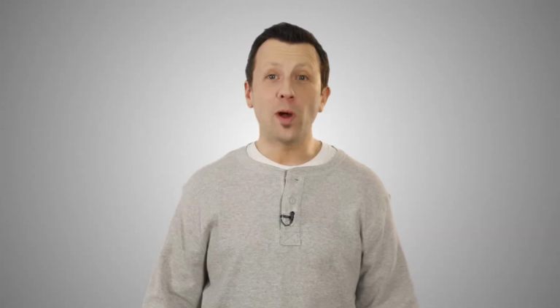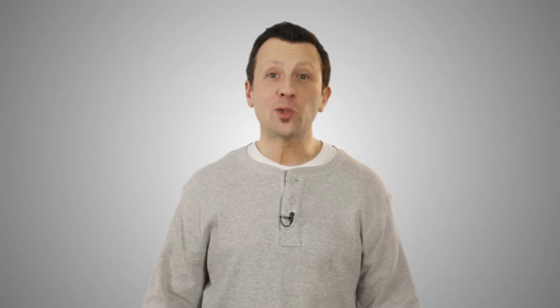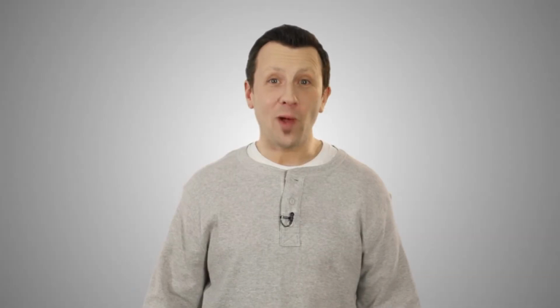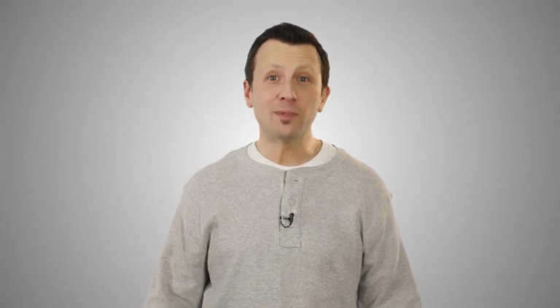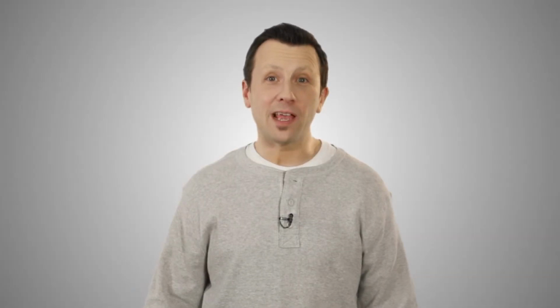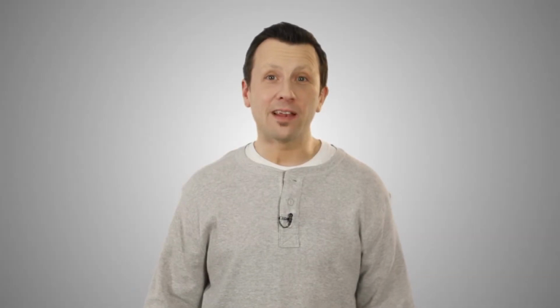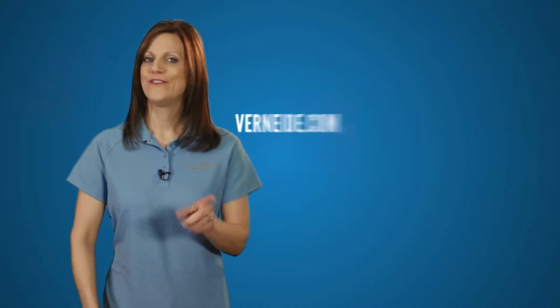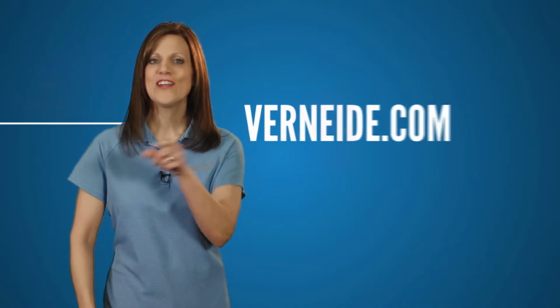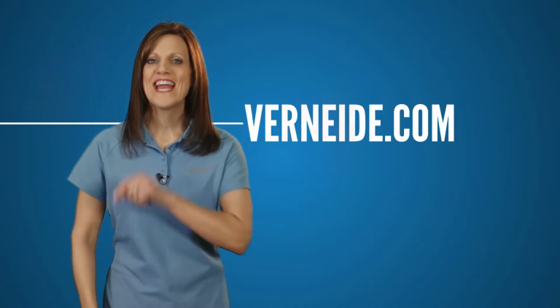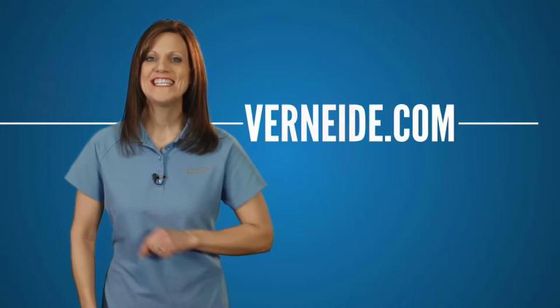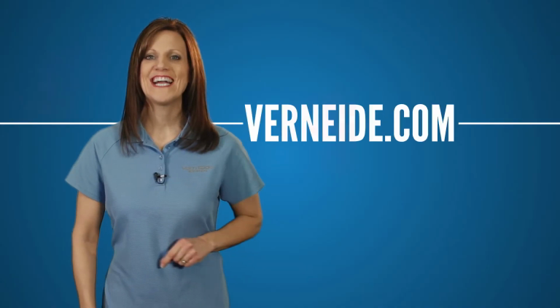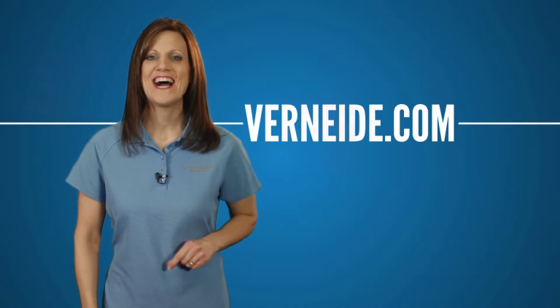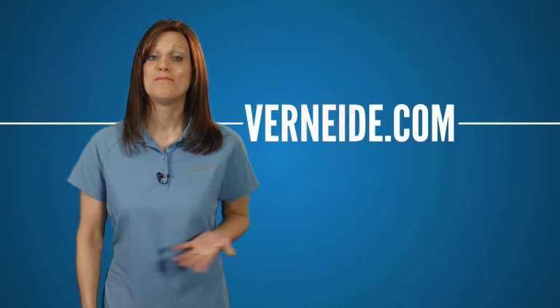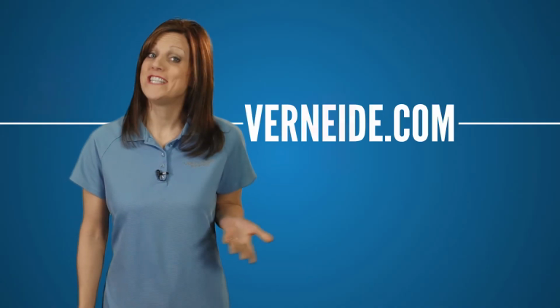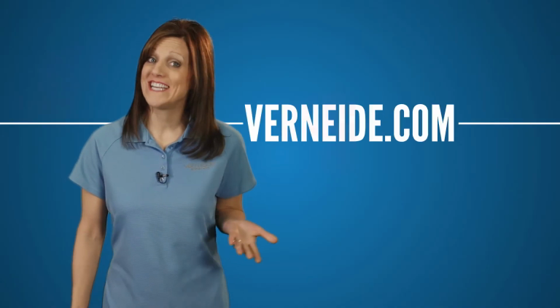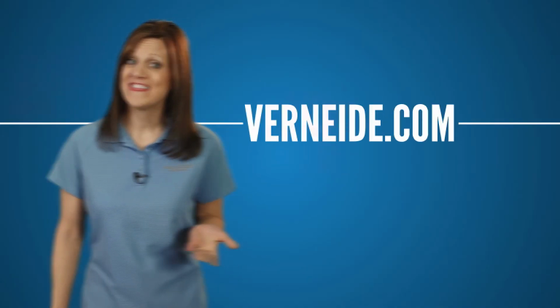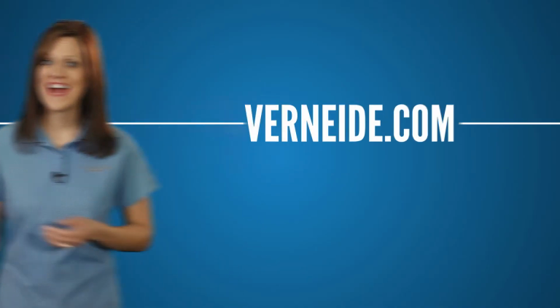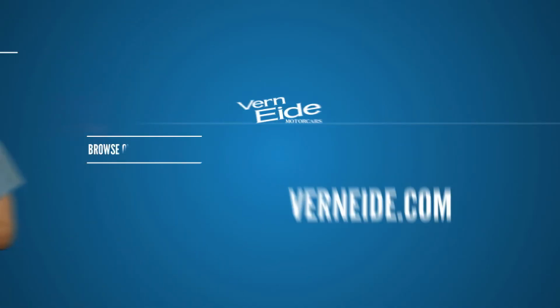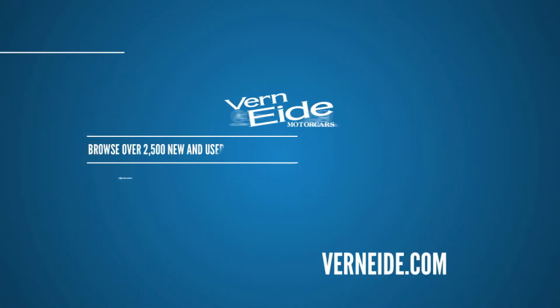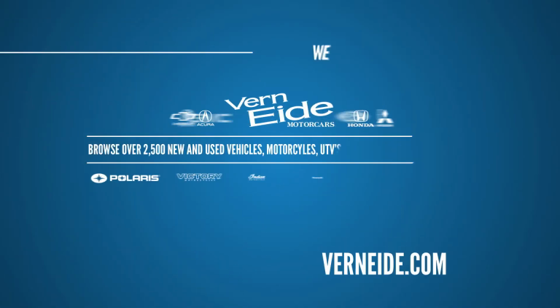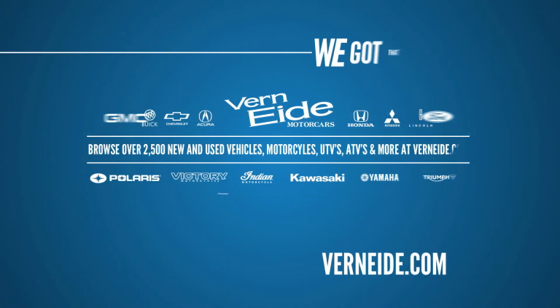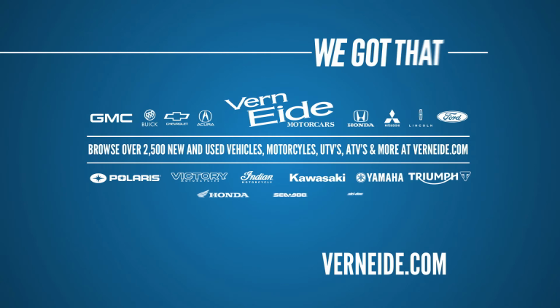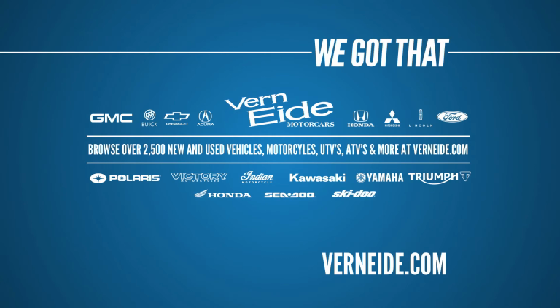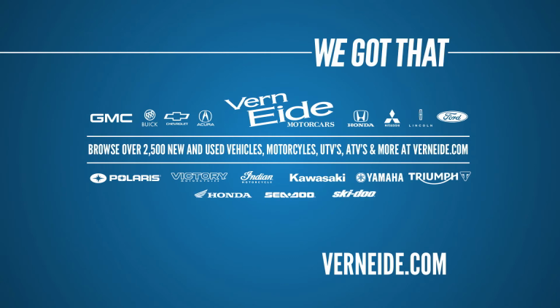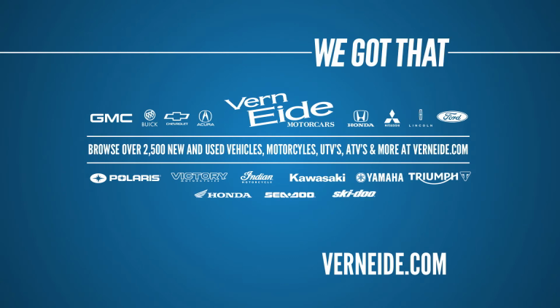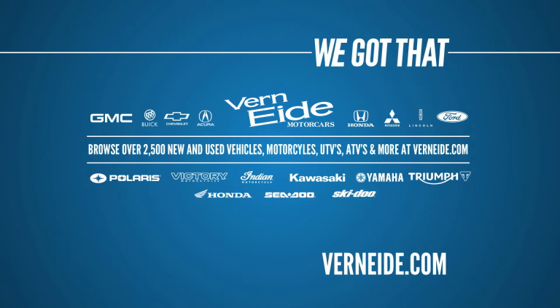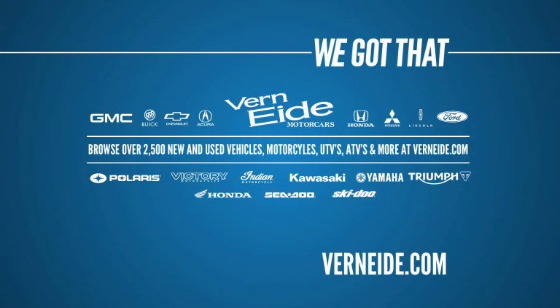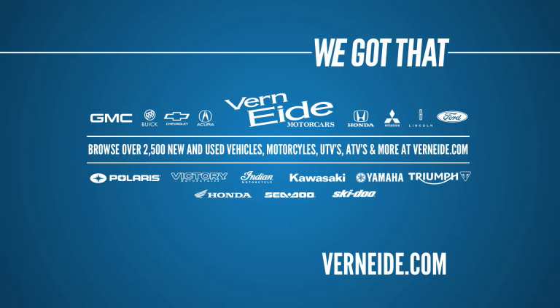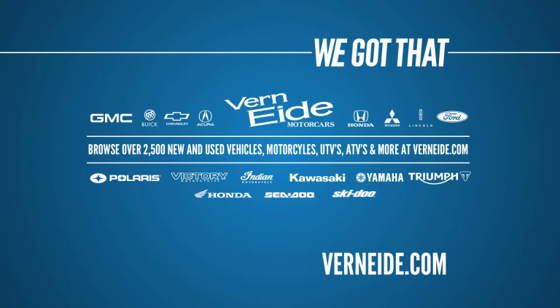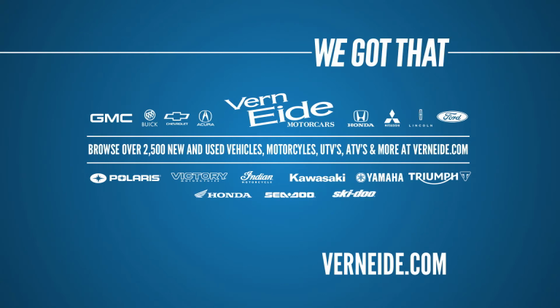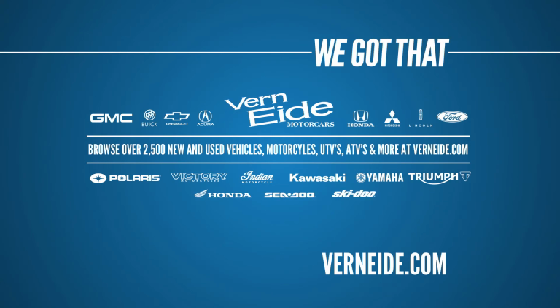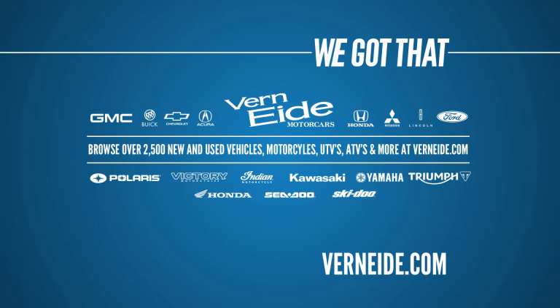What's your website? VerneEide.com. Did you get that? Yep, I got that. VerneEide.com.